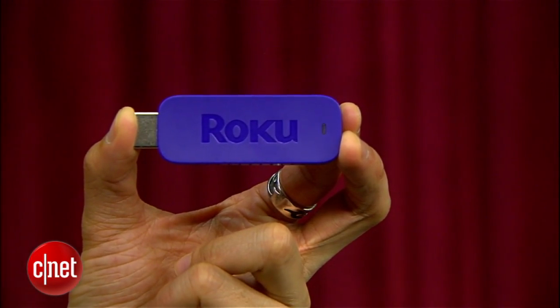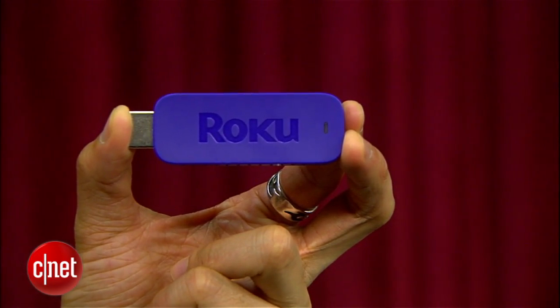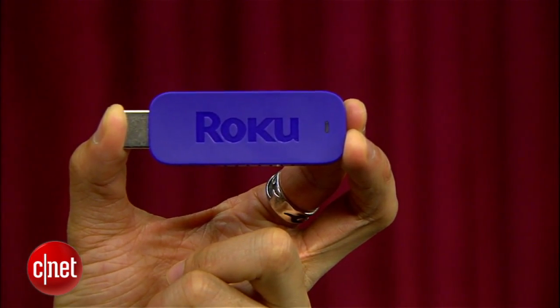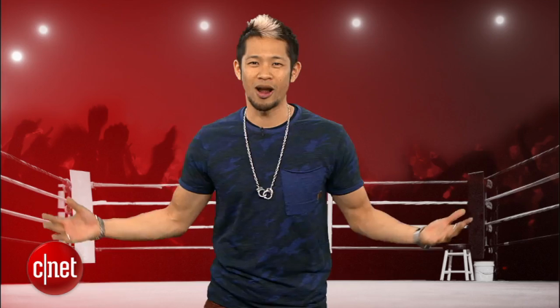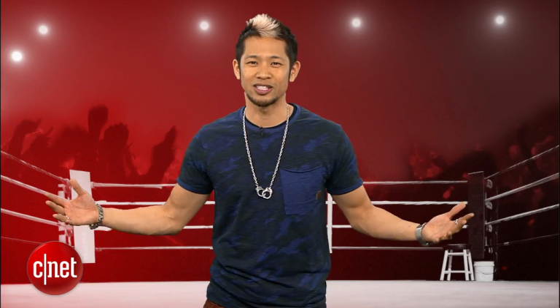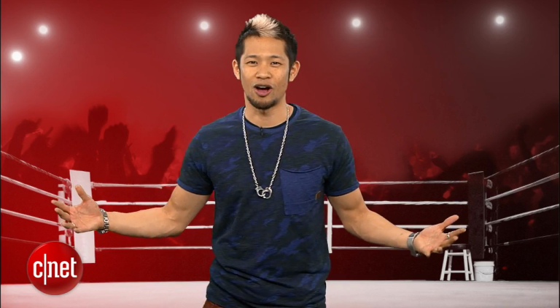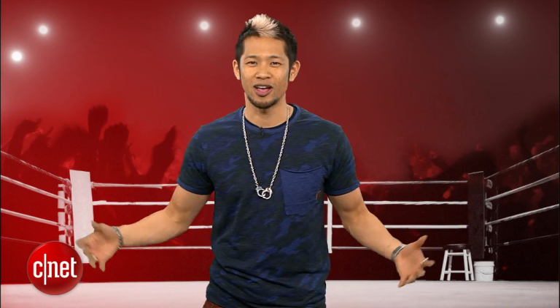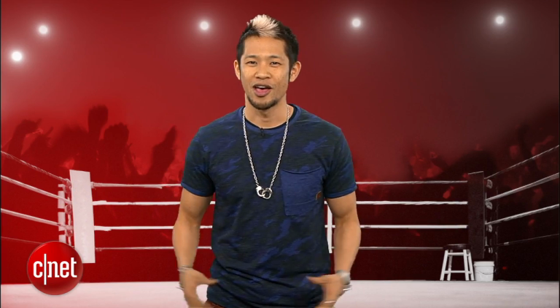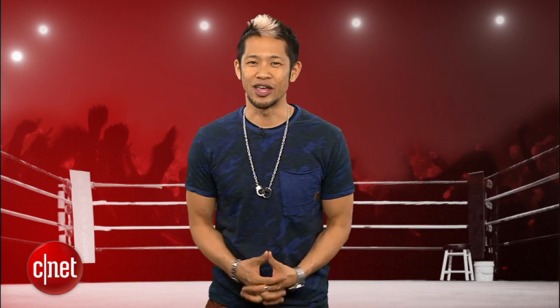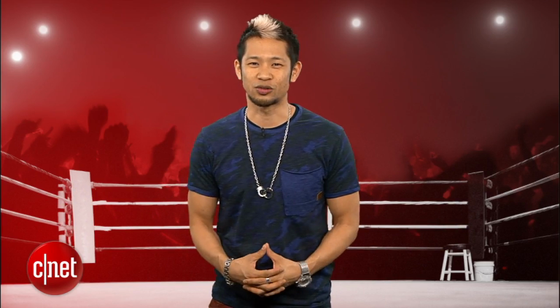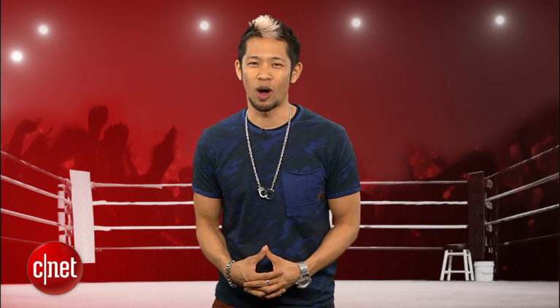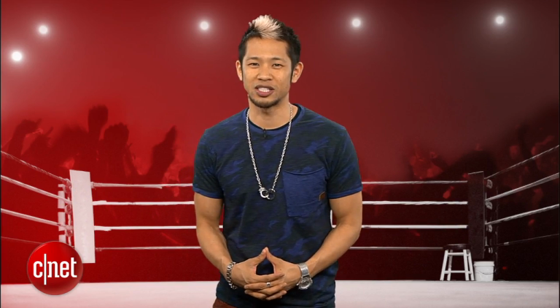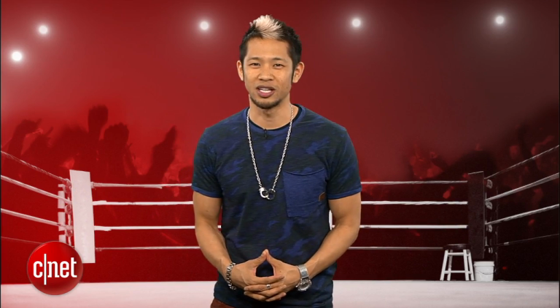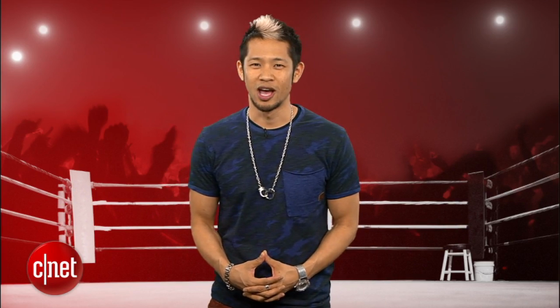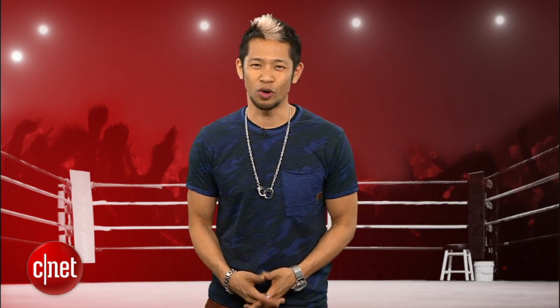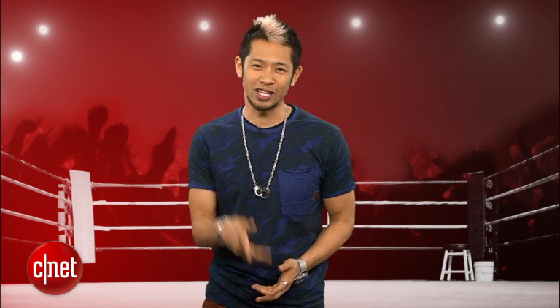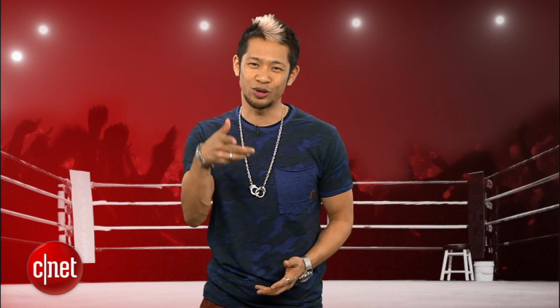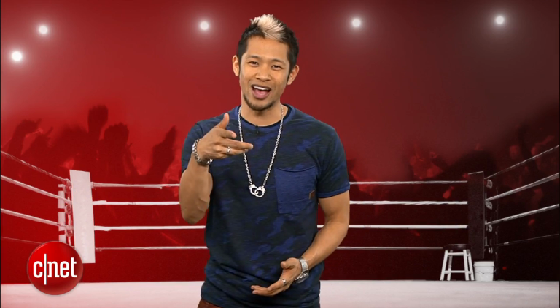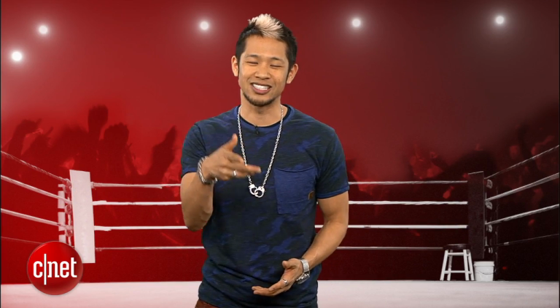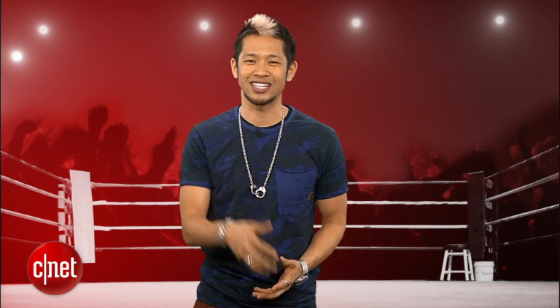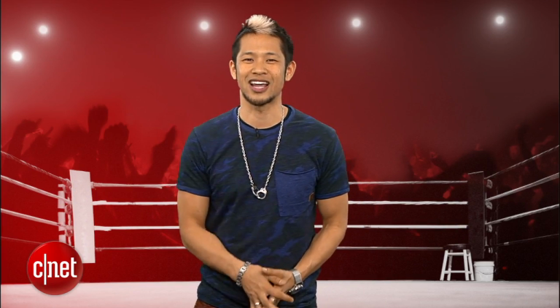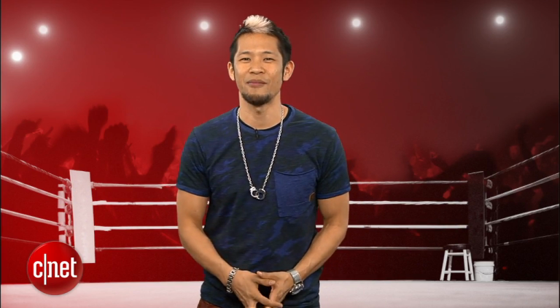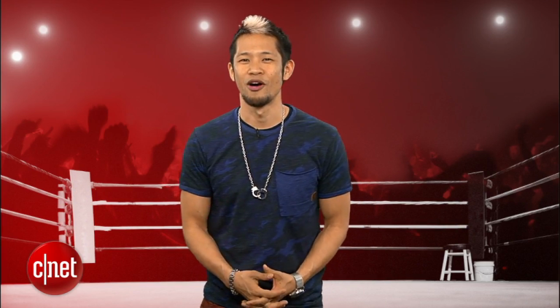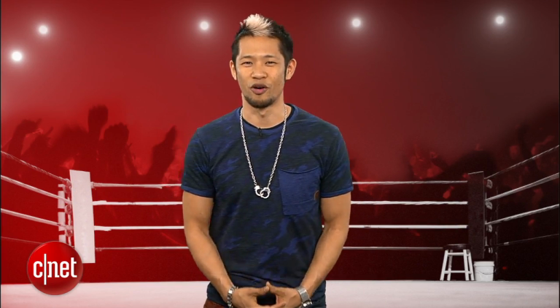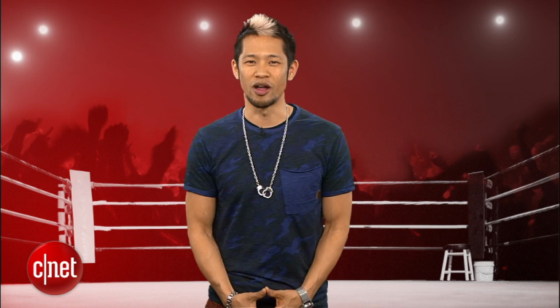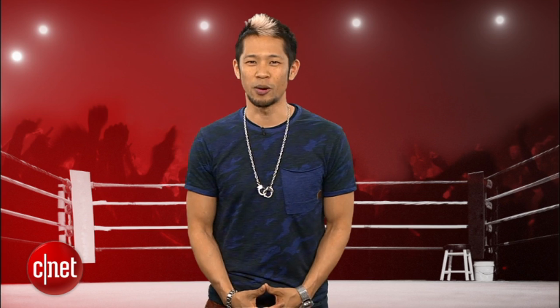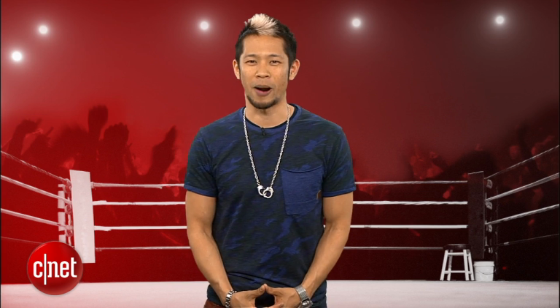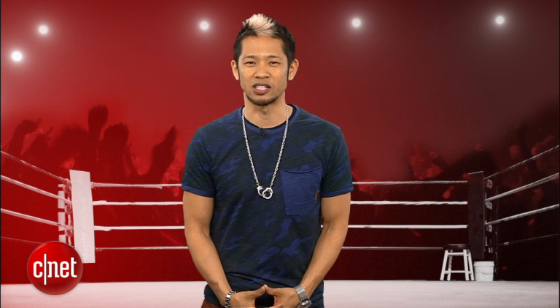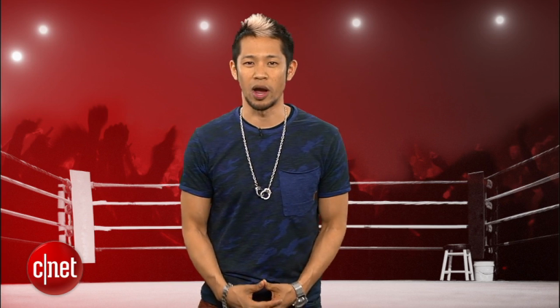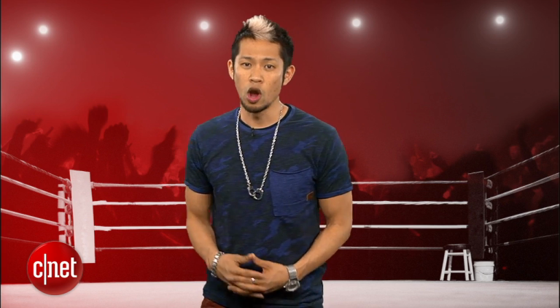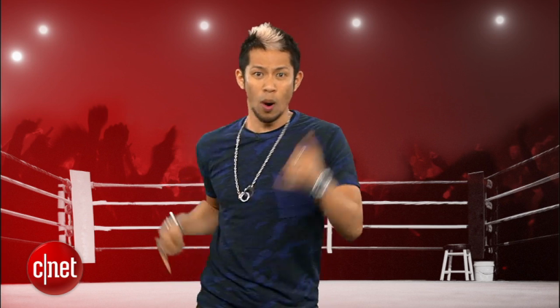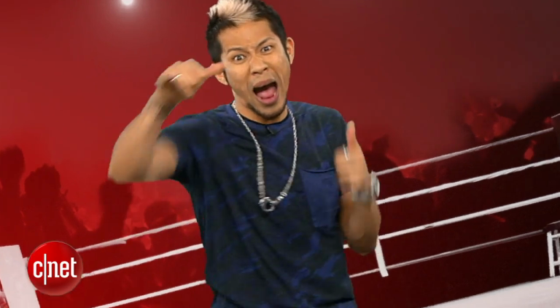I'm Brian Tong, thanks for watching, and we'll catch you guys next time for another PrizeFight. Hora!